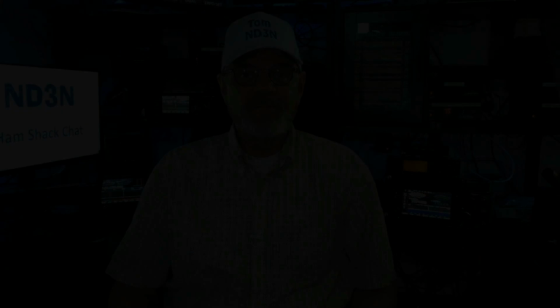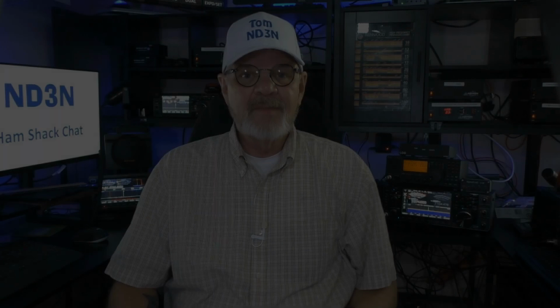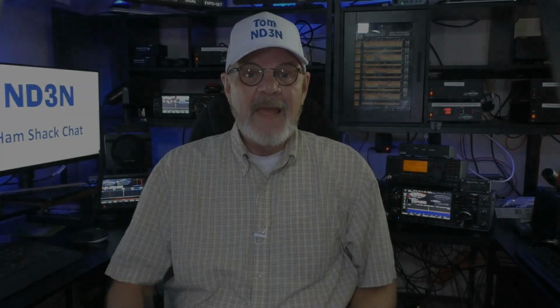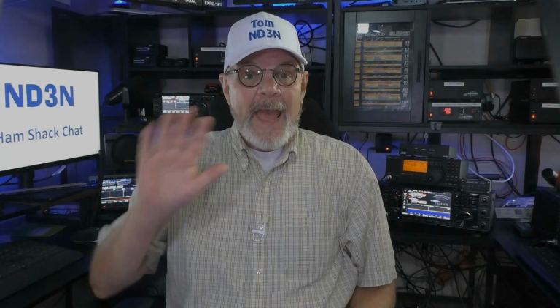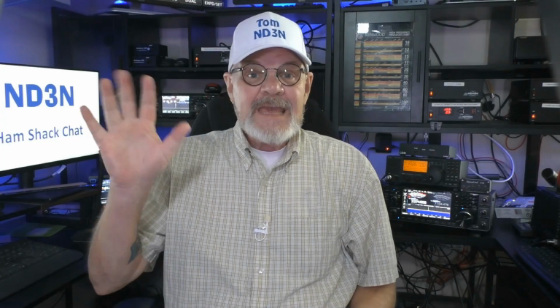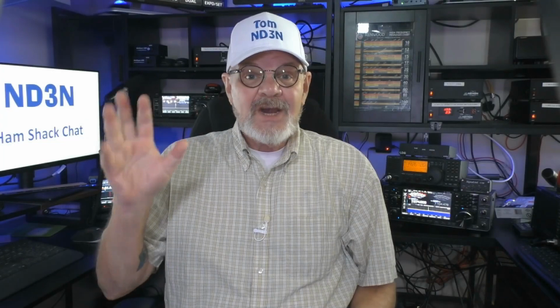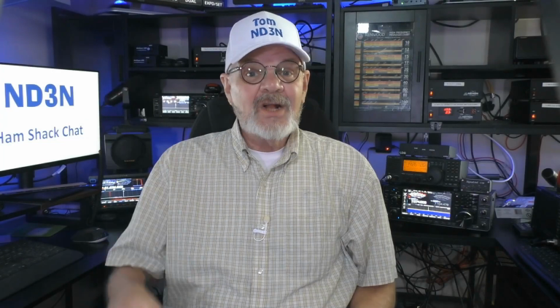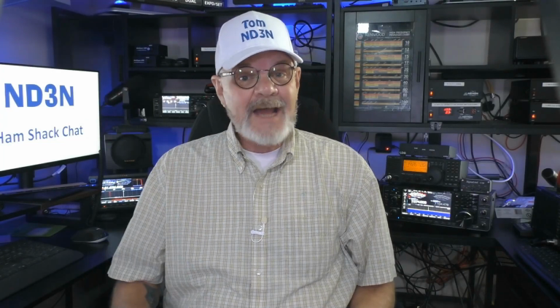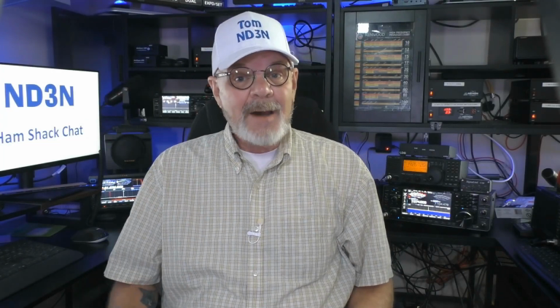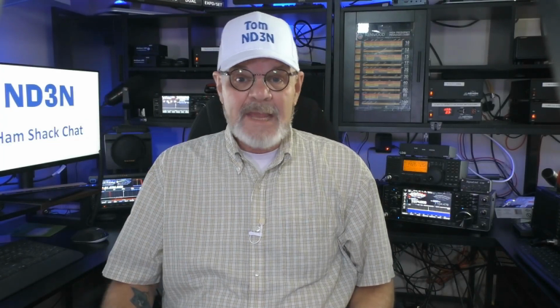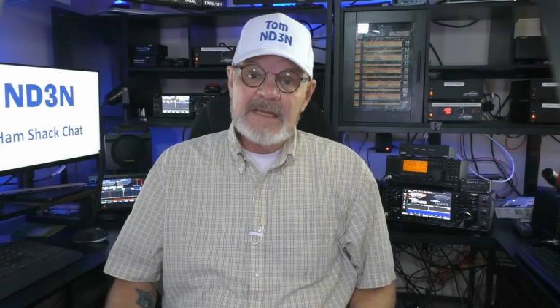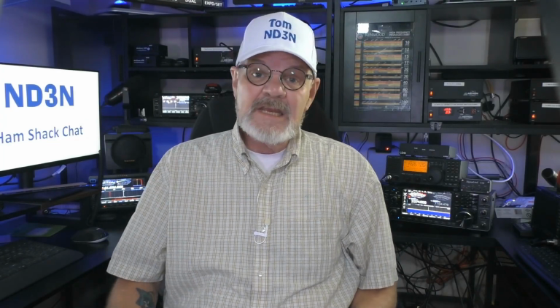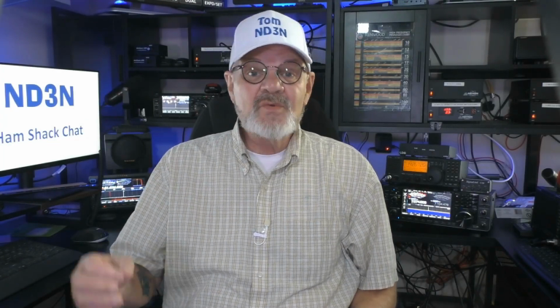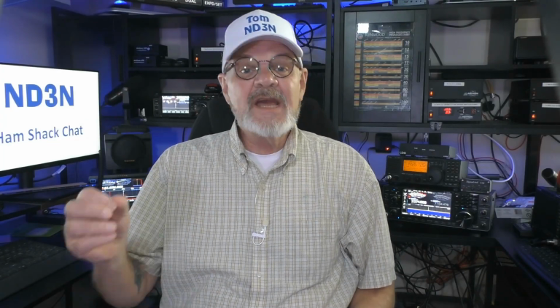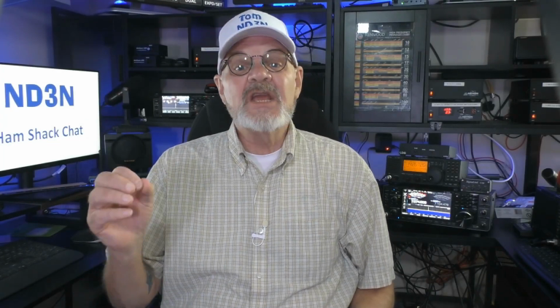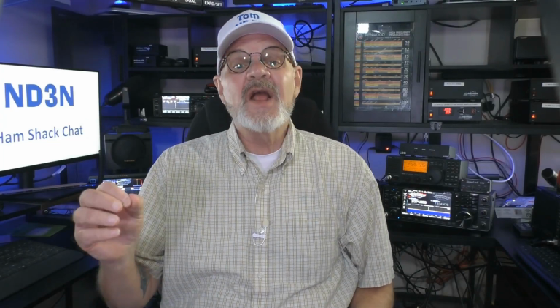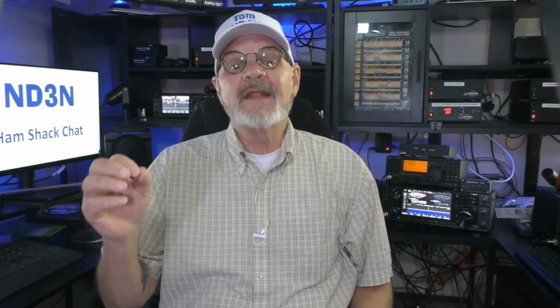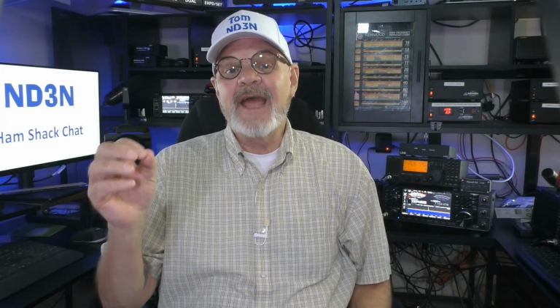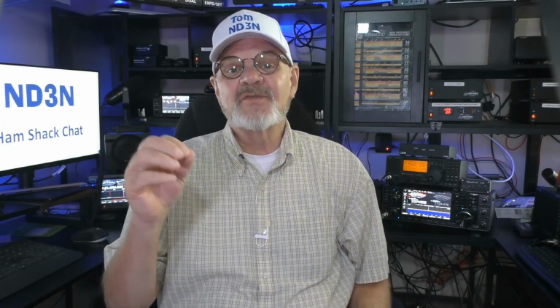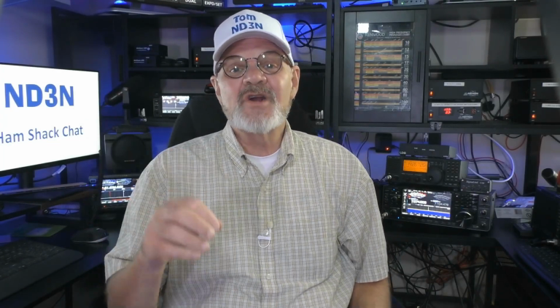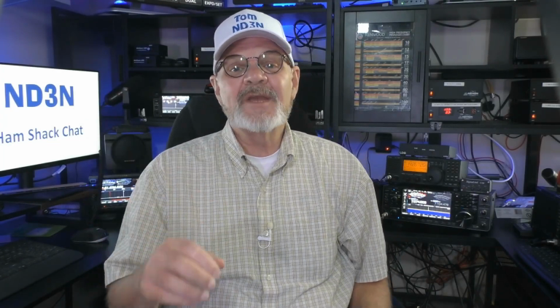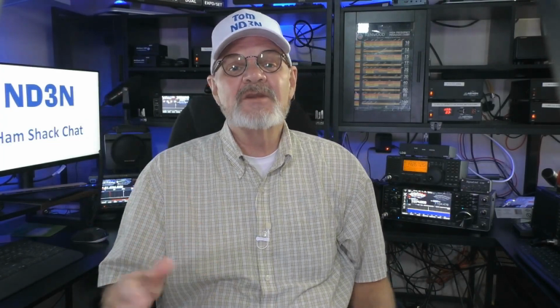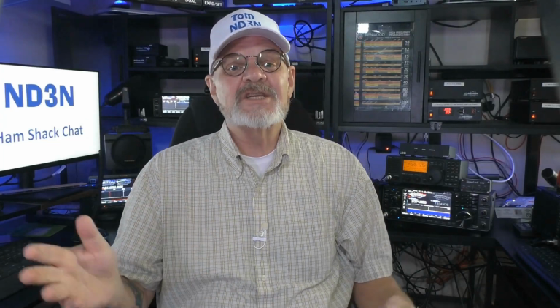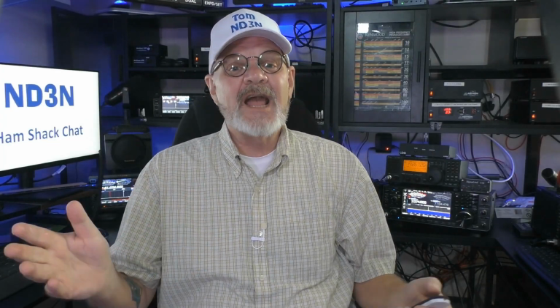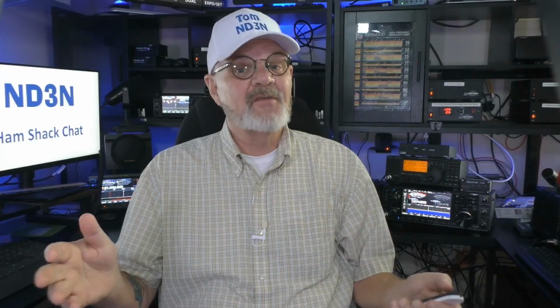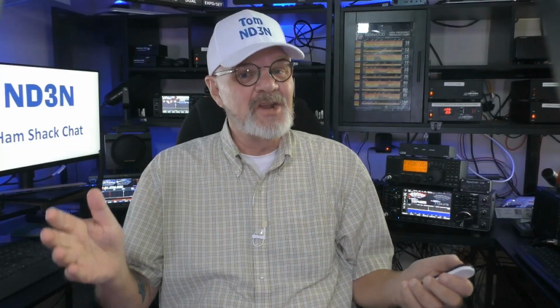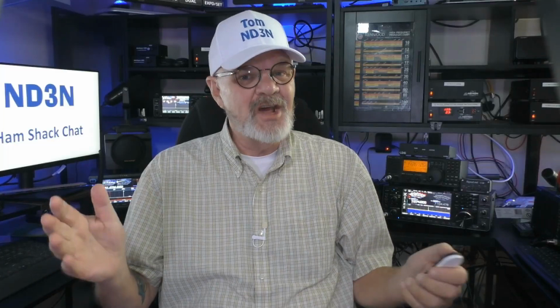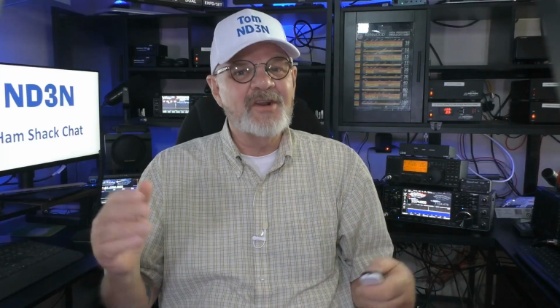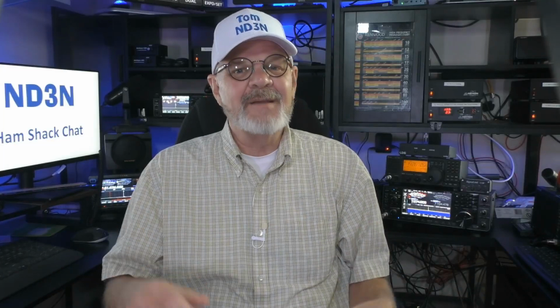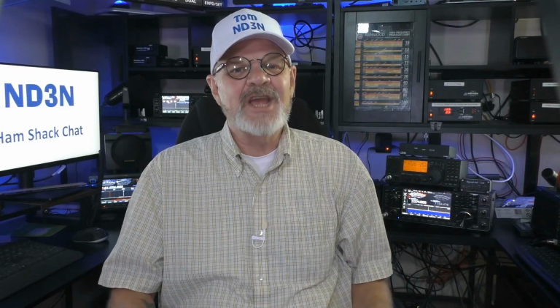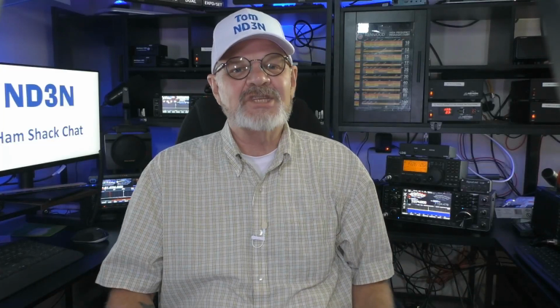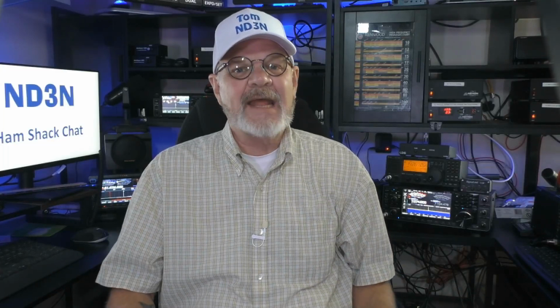Hey y'all, Tom ND3N here, and thanks for dropping into my shack for another Hamshack chat.